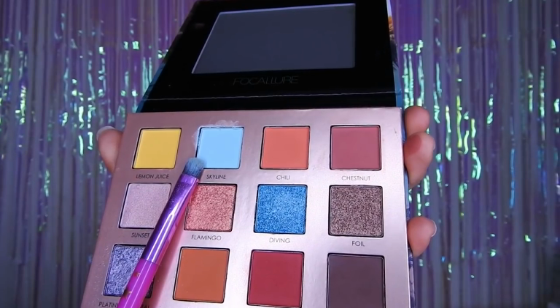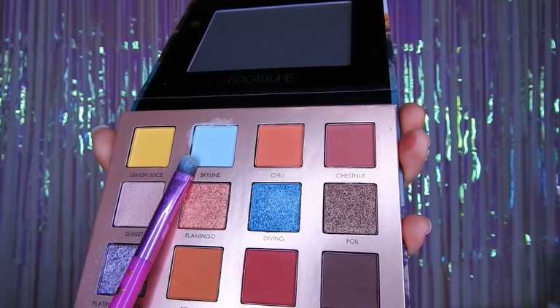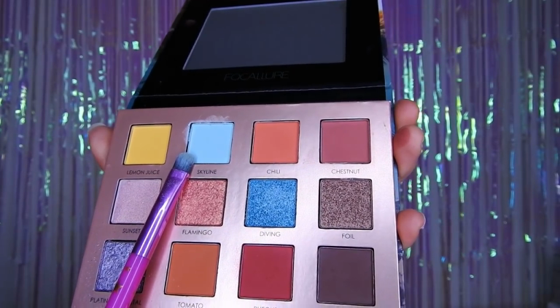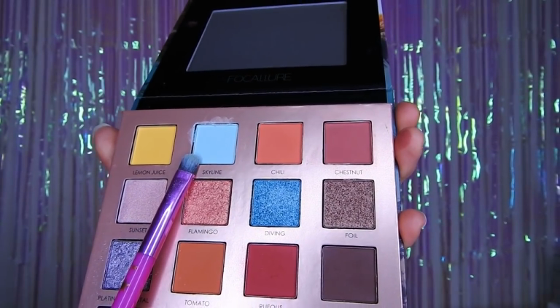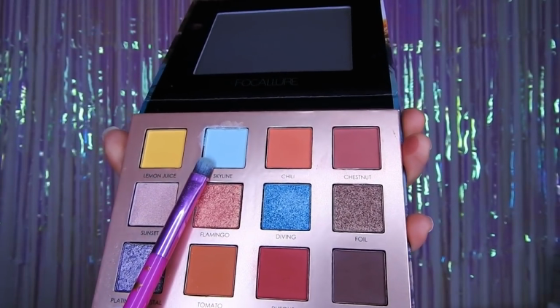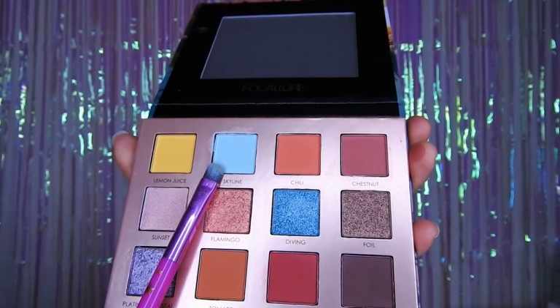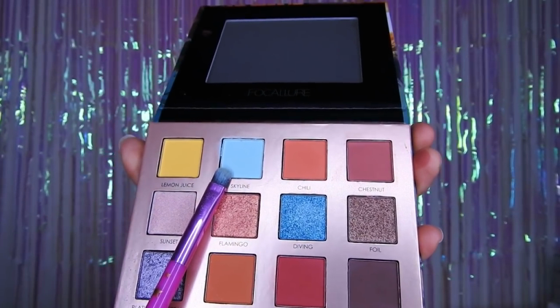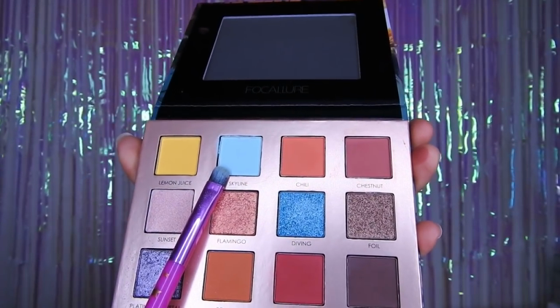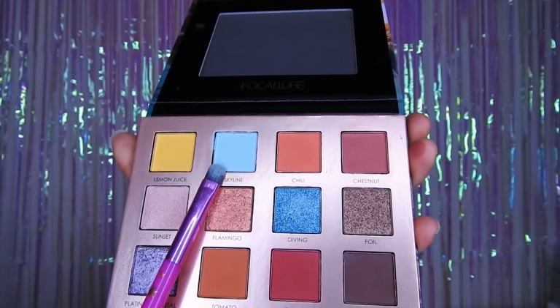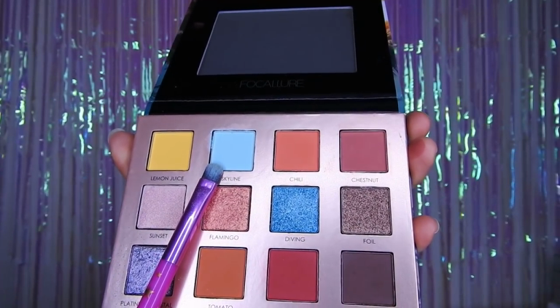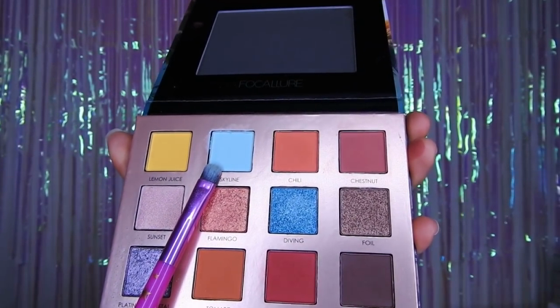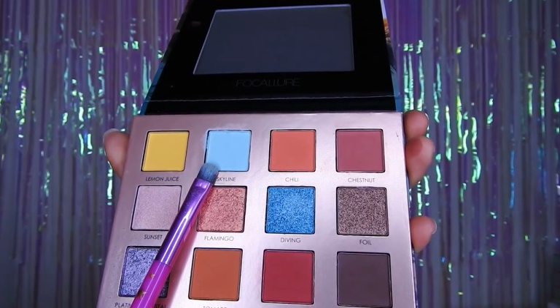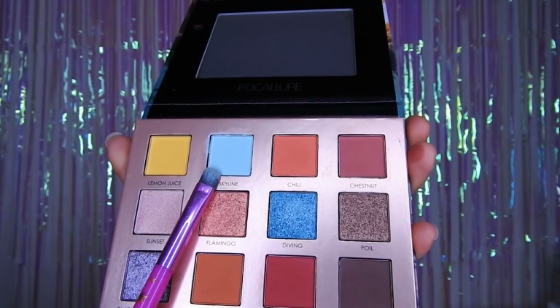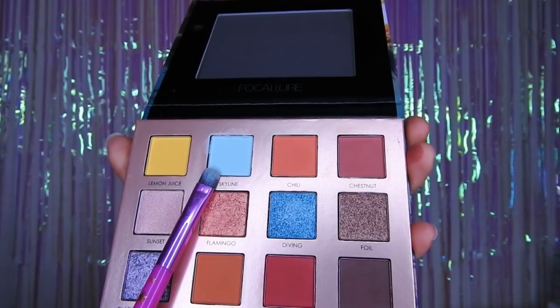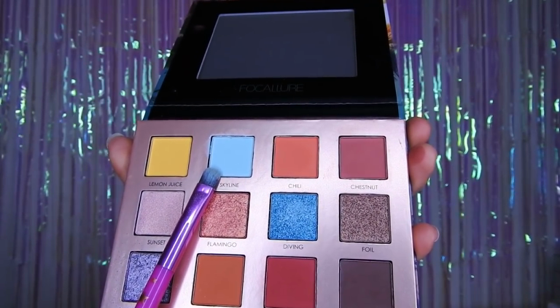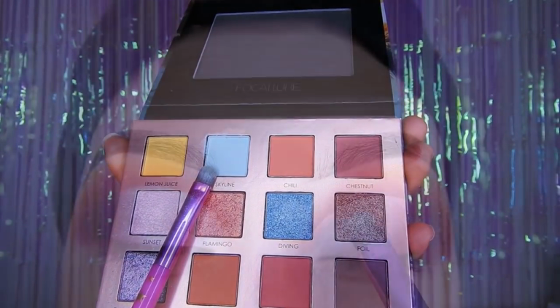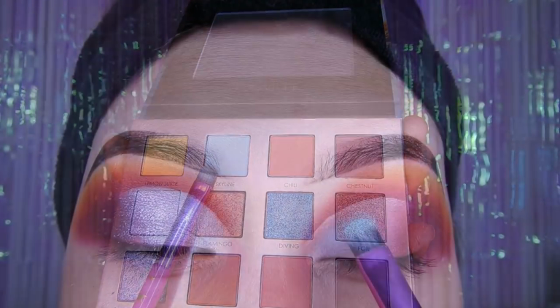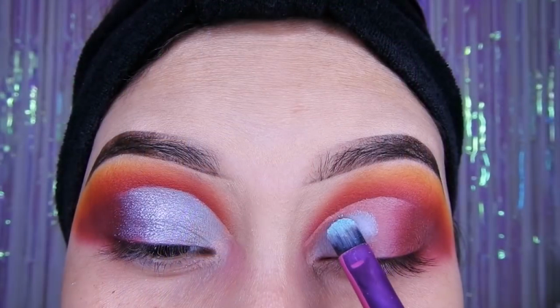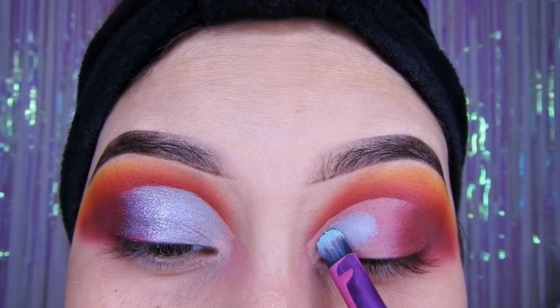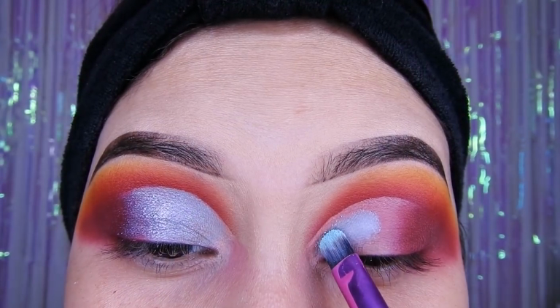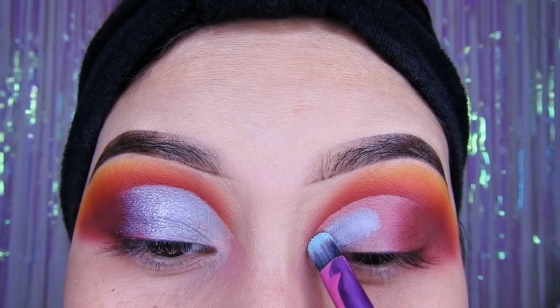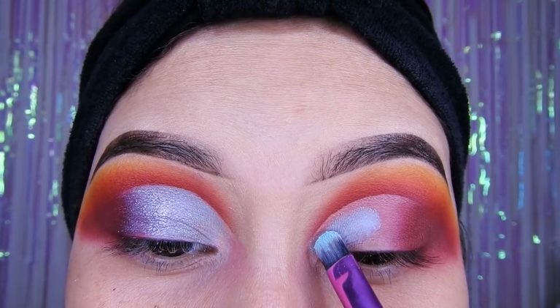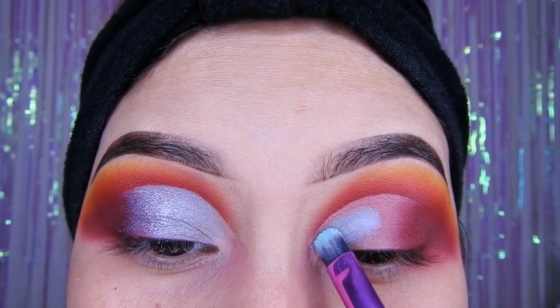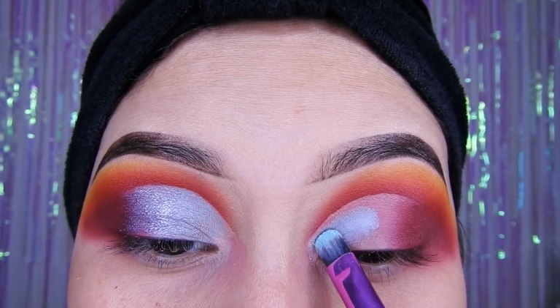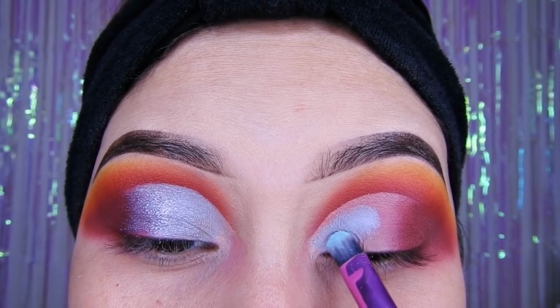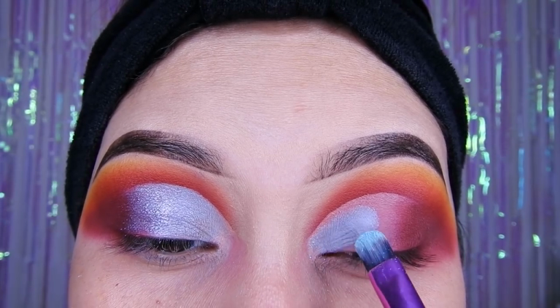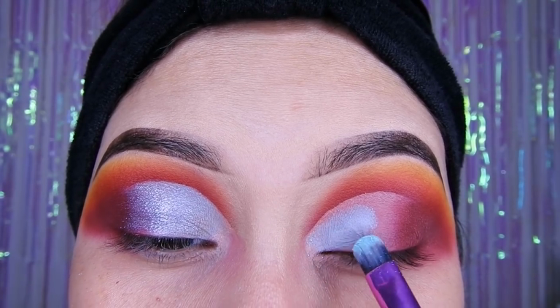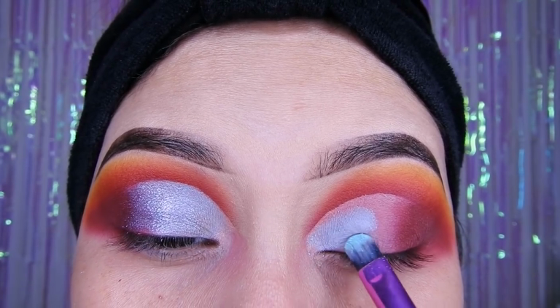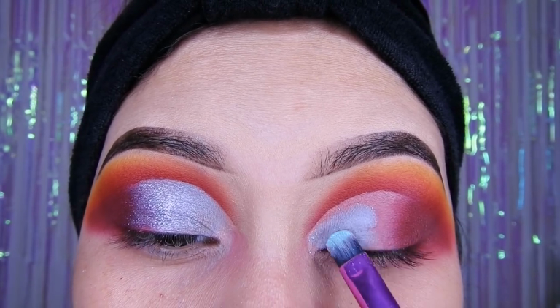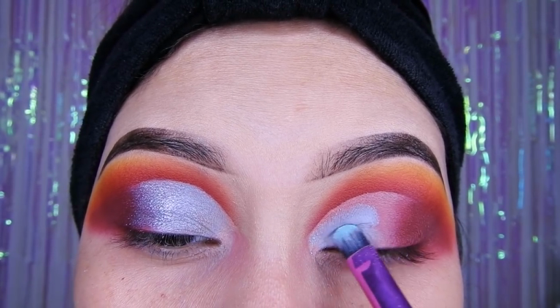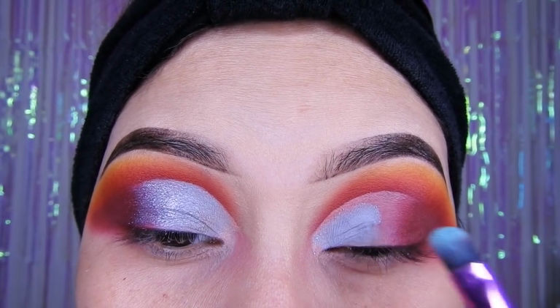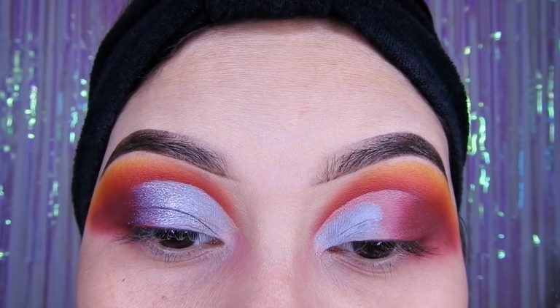Voy a coger este celeste claro y voy a estar colocándolo al comienzo de mi ojo para dar luz al ojito.